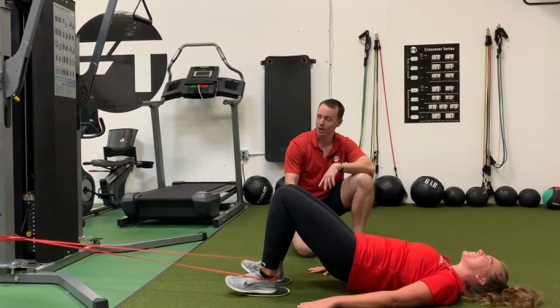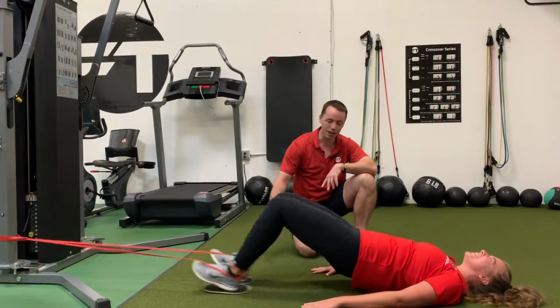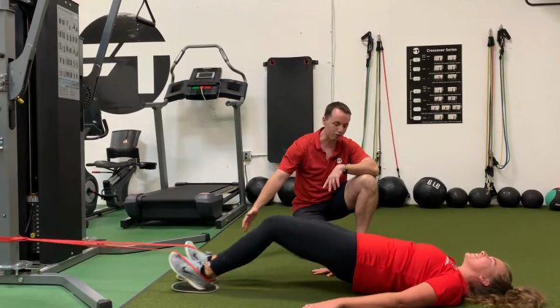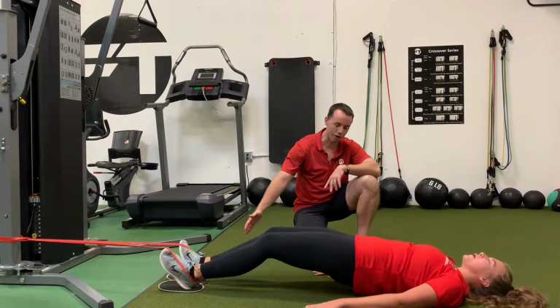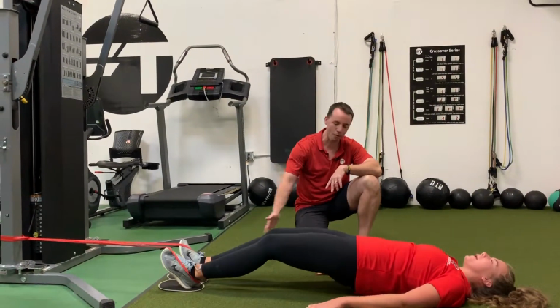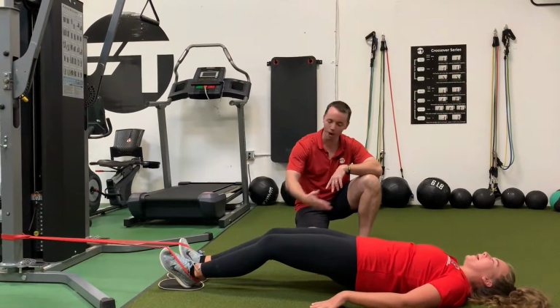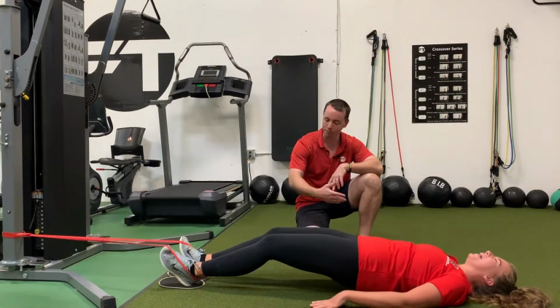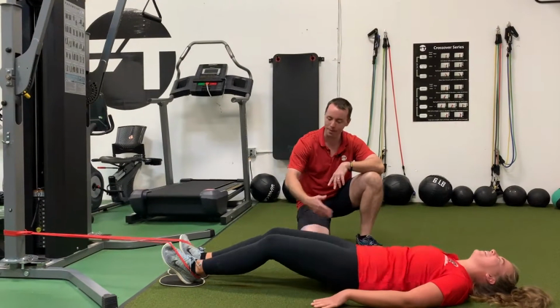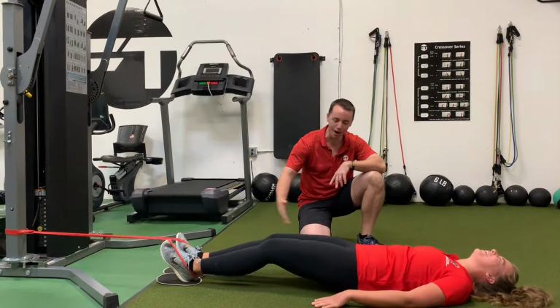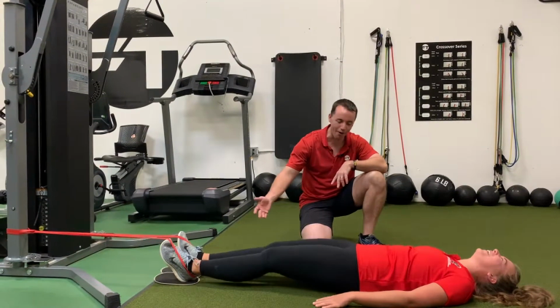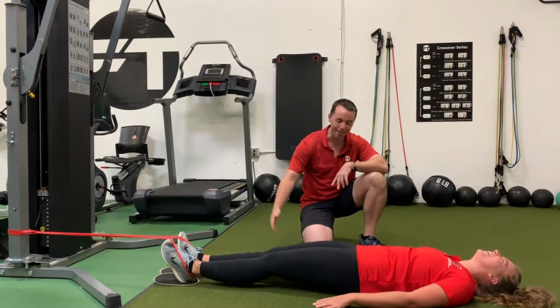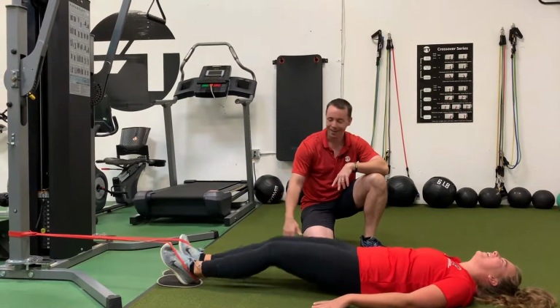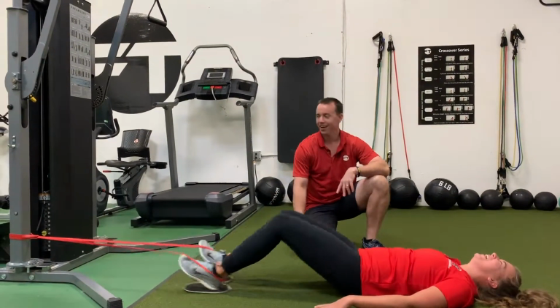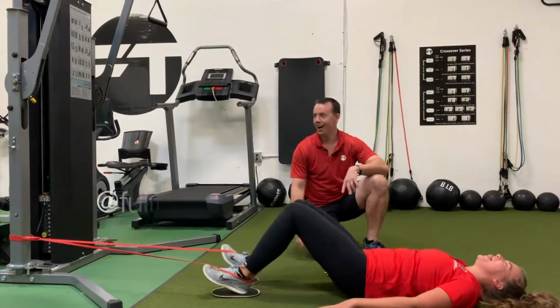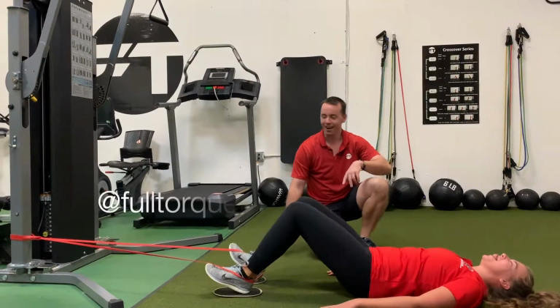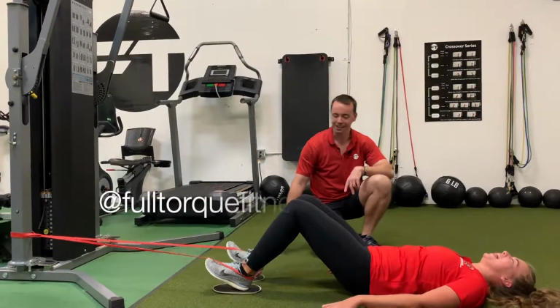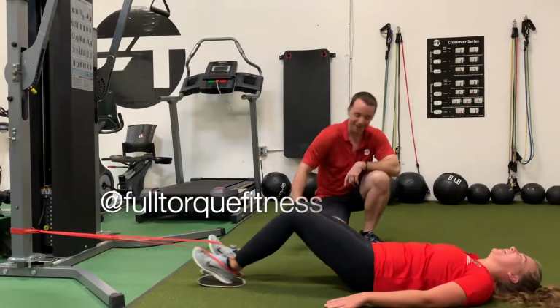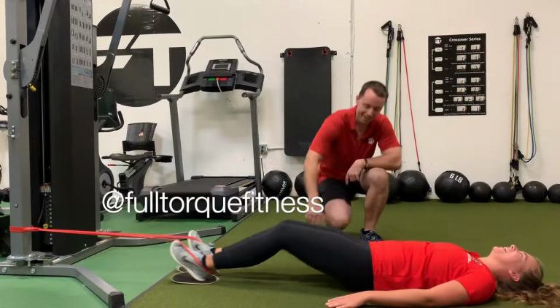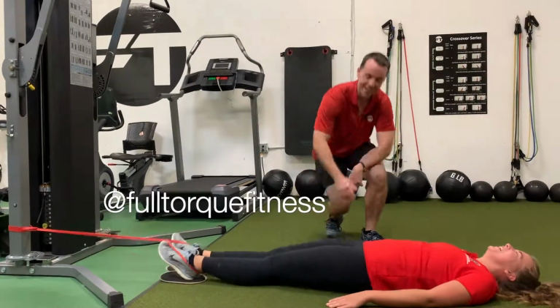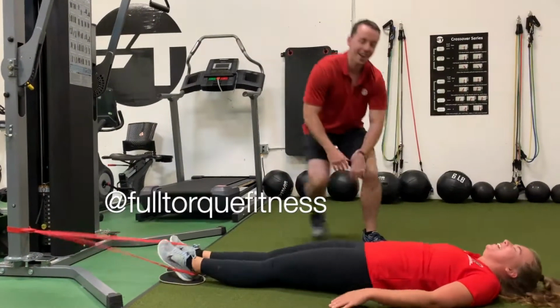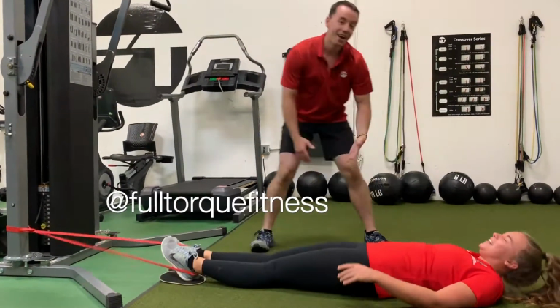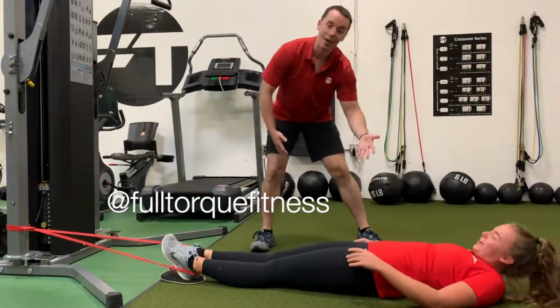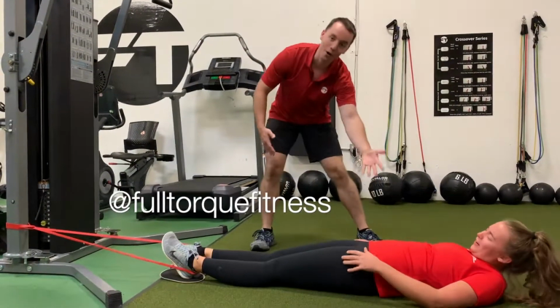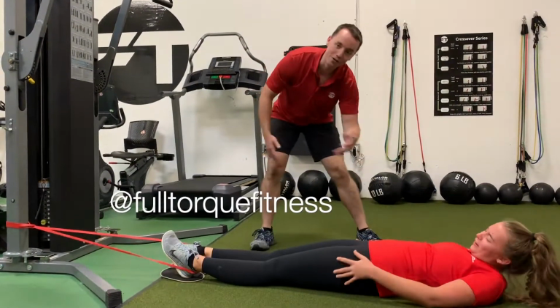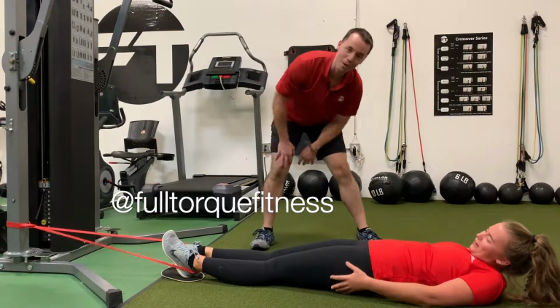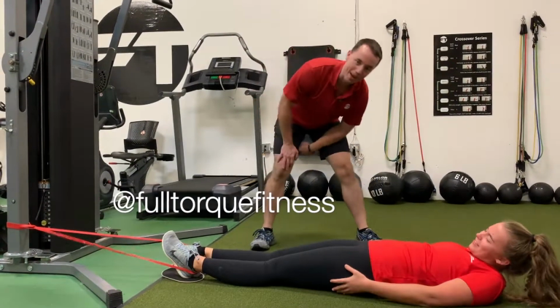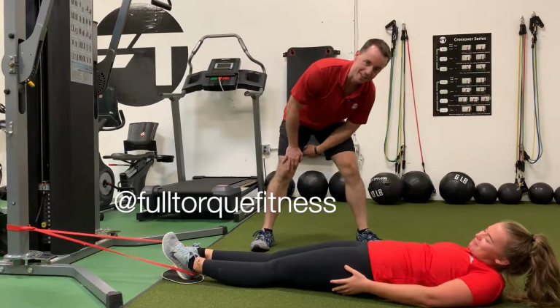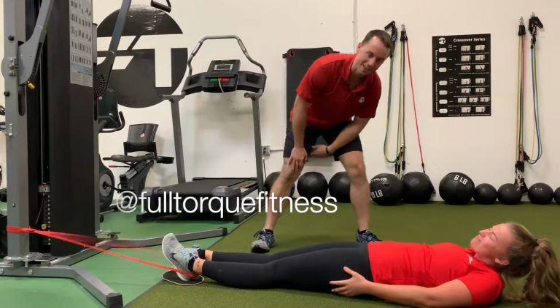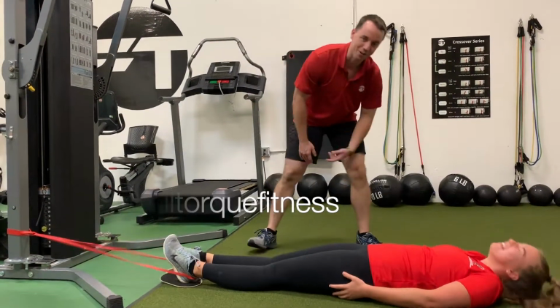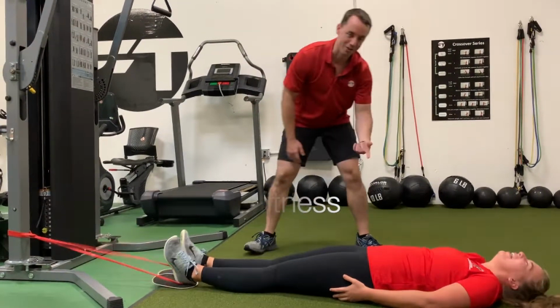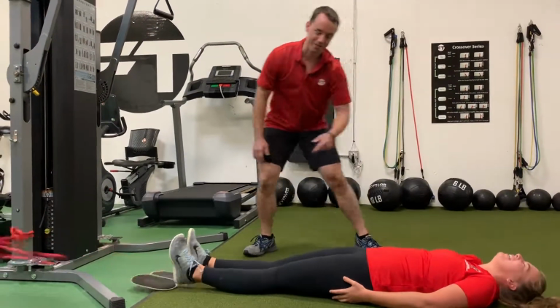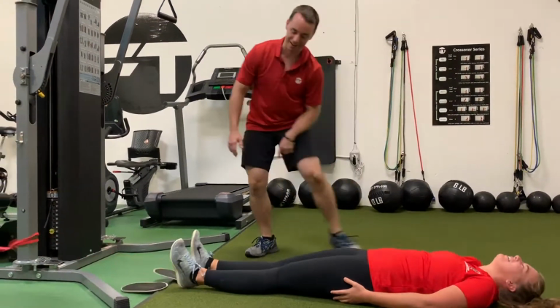We need at least 30 more reps — keep it going. All right, that's good. And those are banded leg curls on a slider.